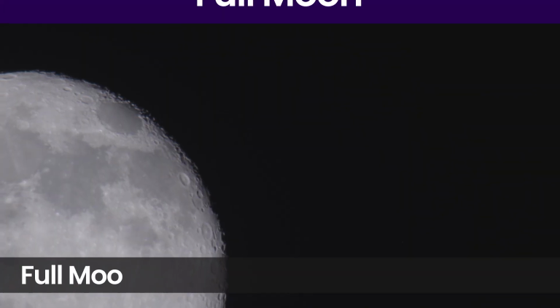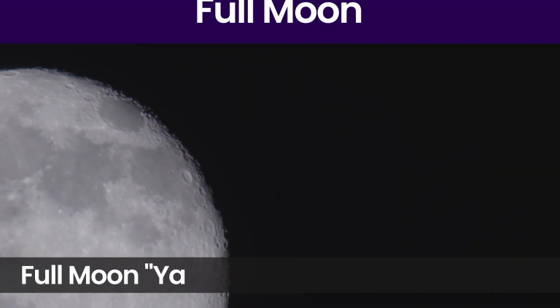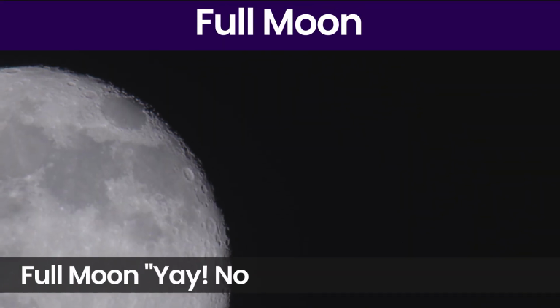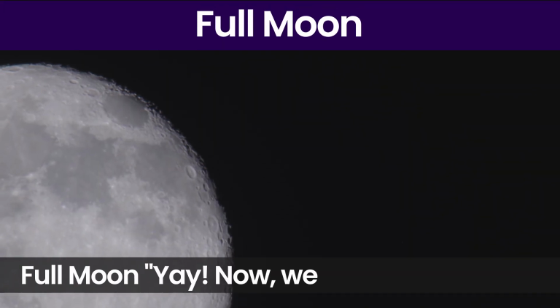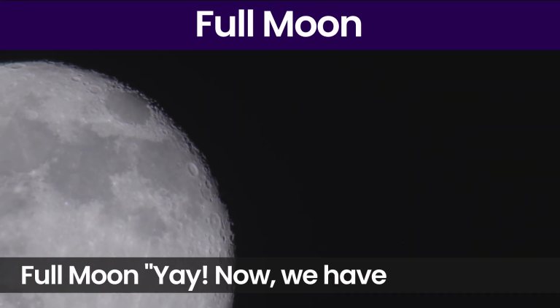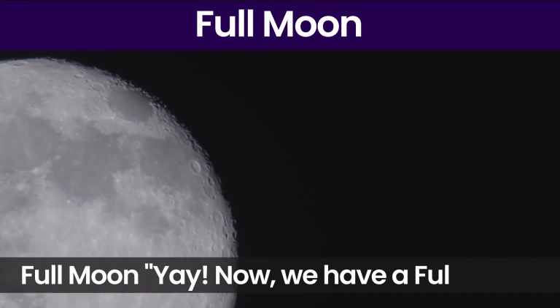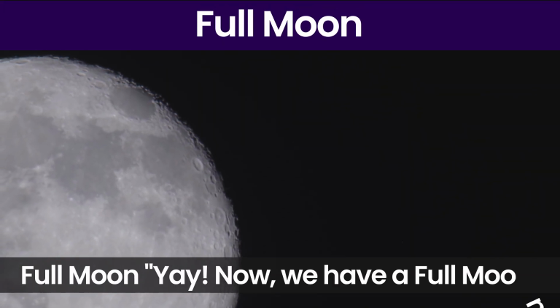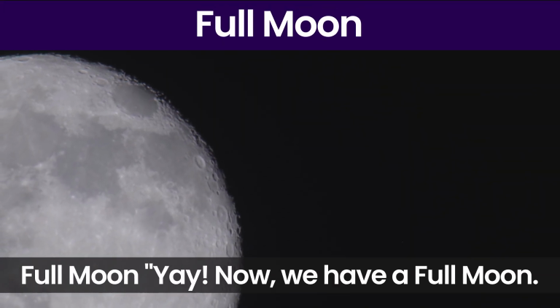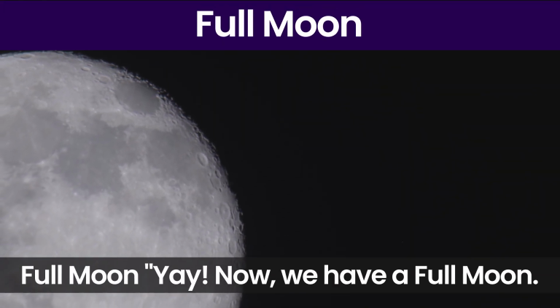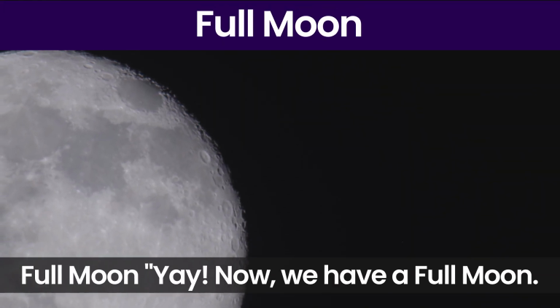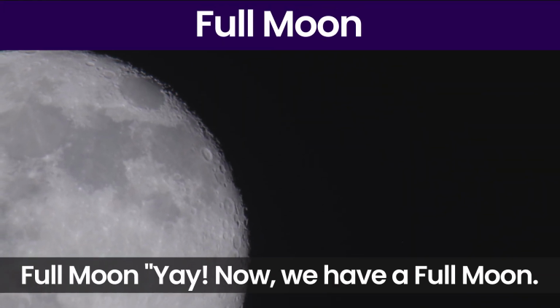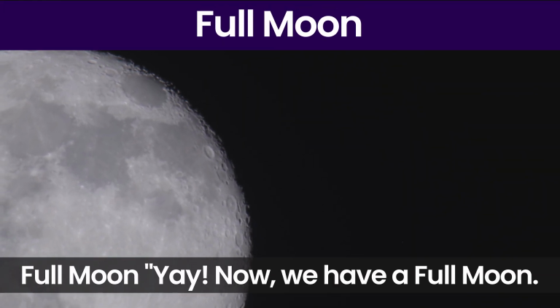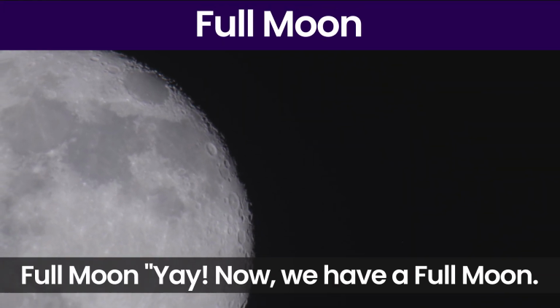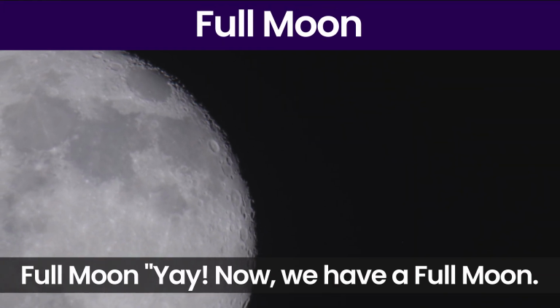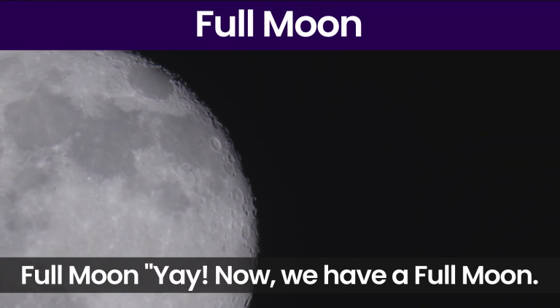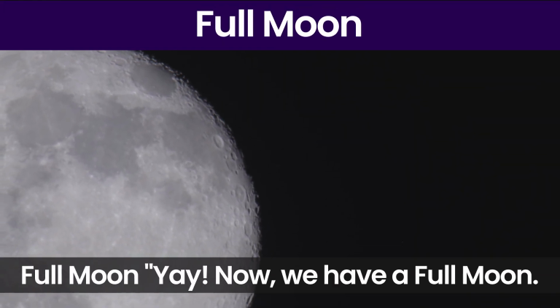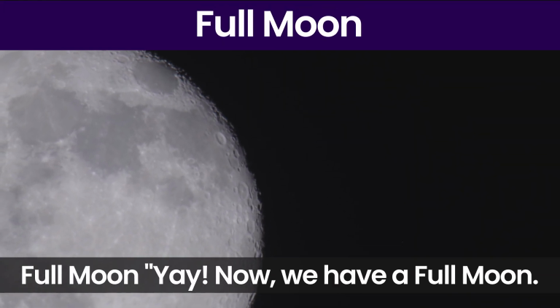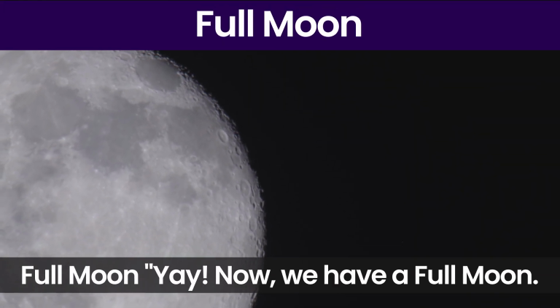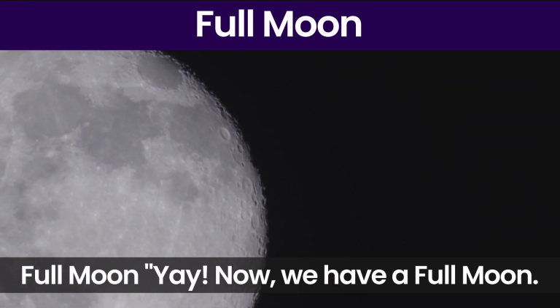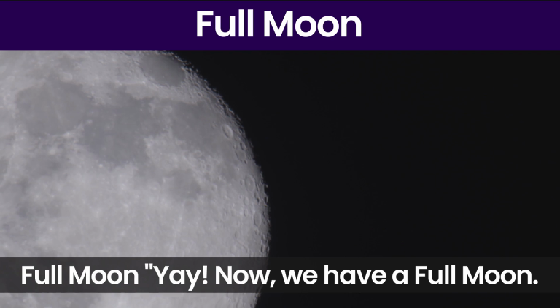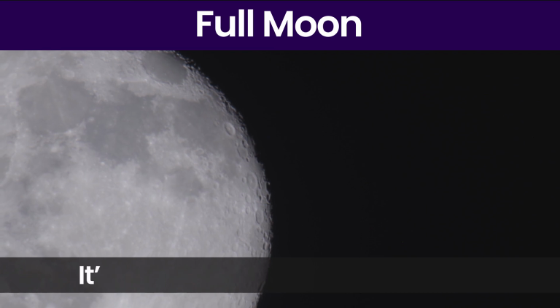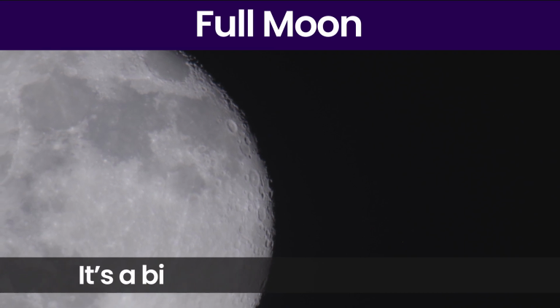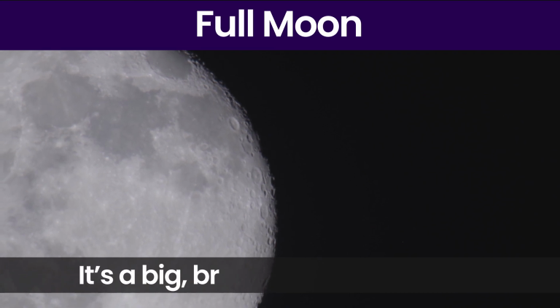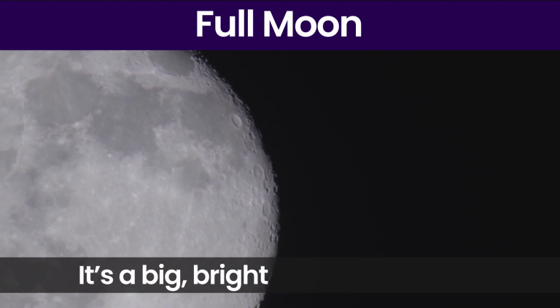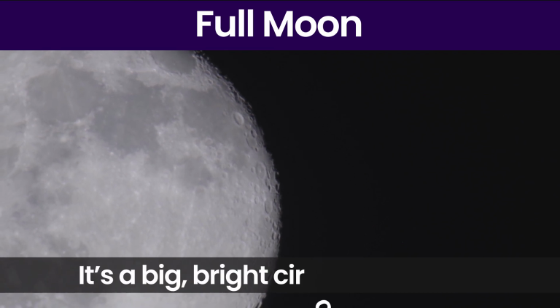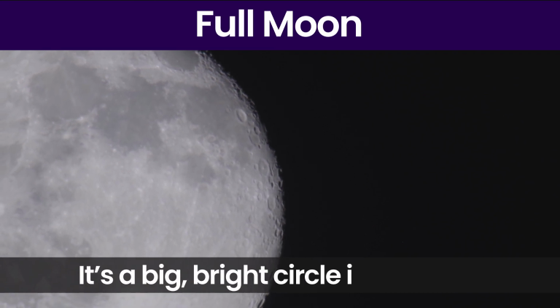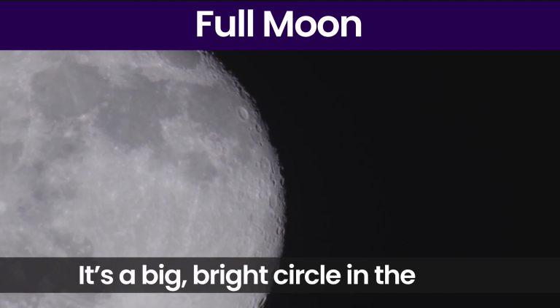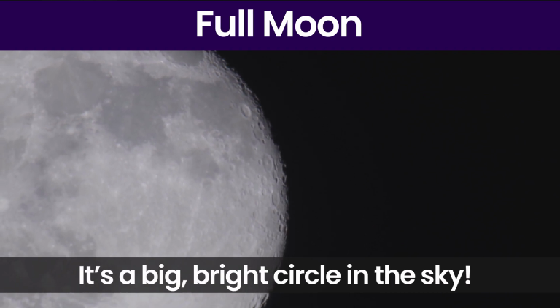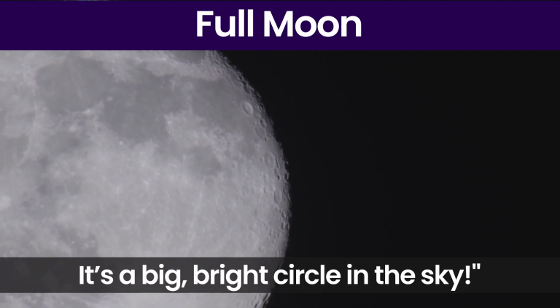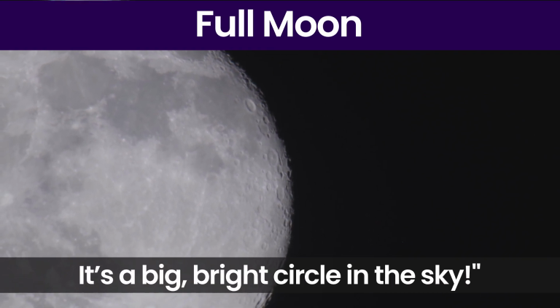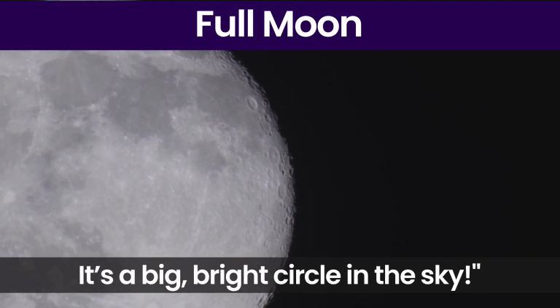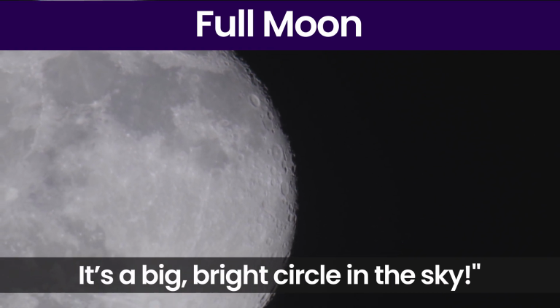Full Moon. Yay! Now we have a full moon. It's a big bright circle in the sky.